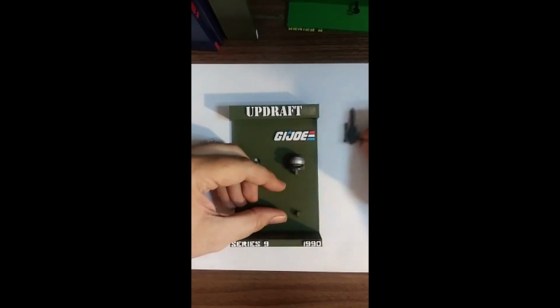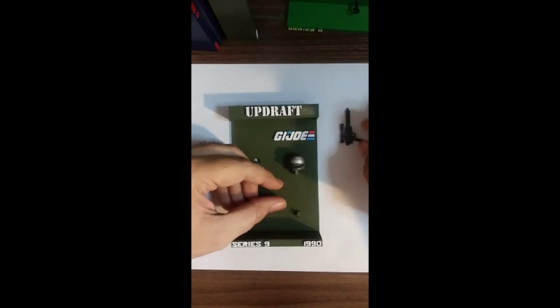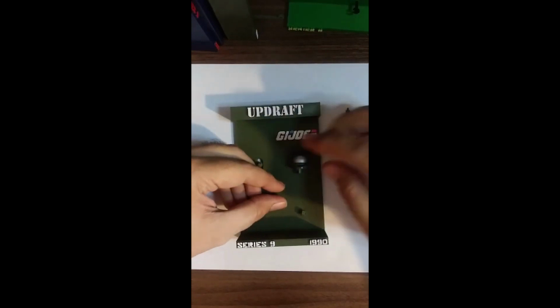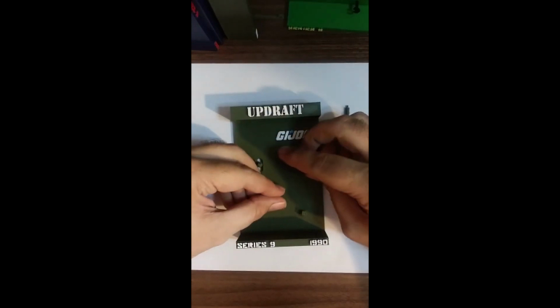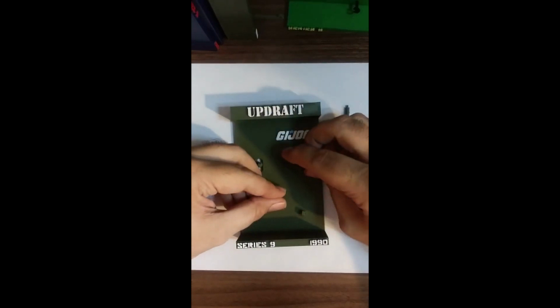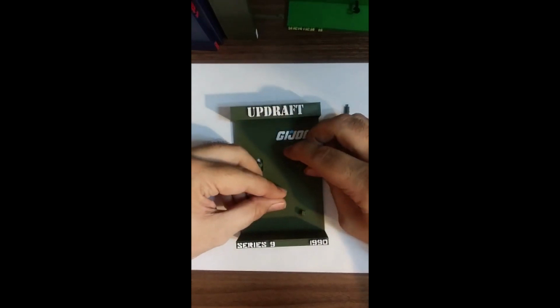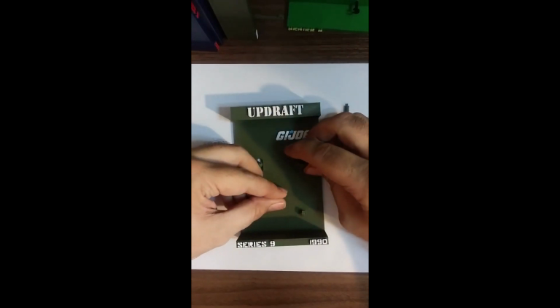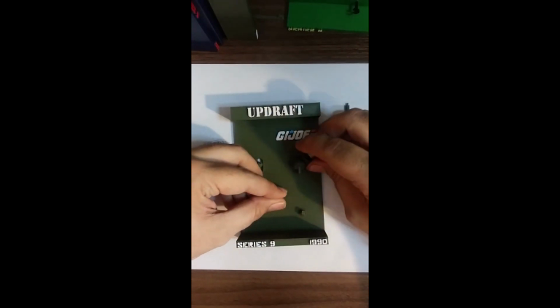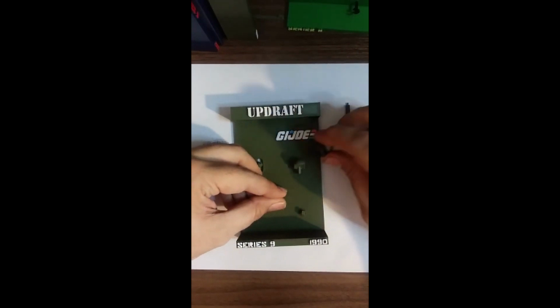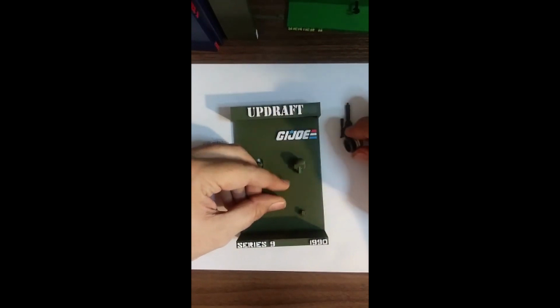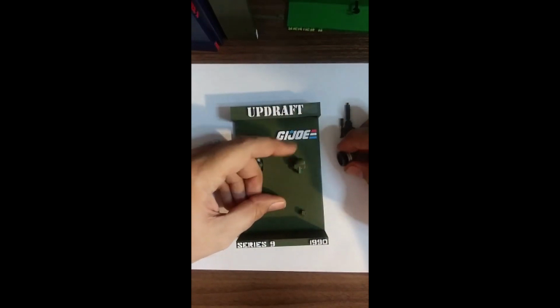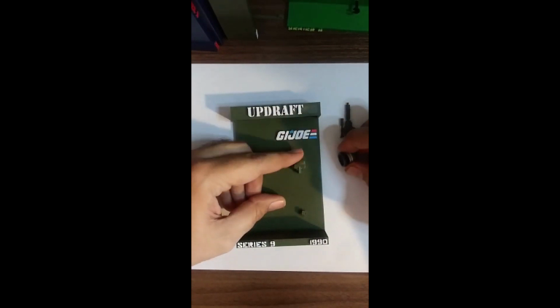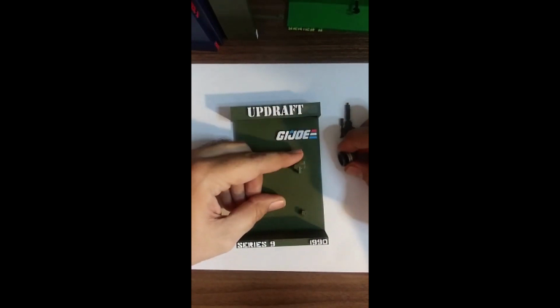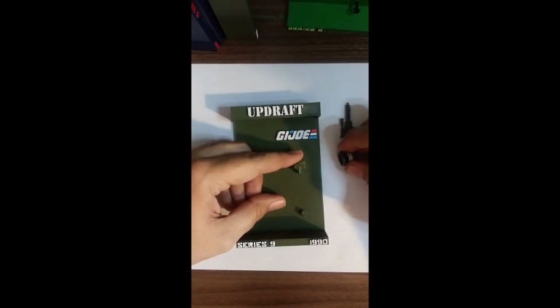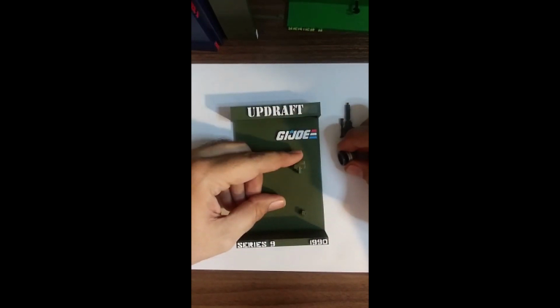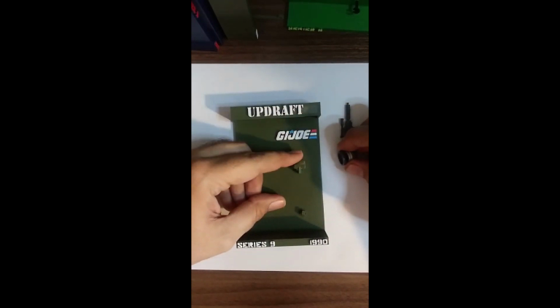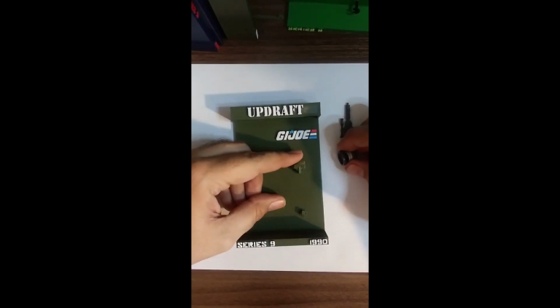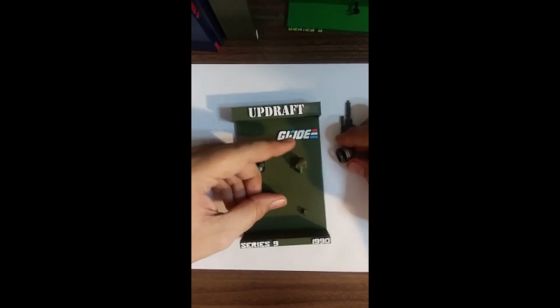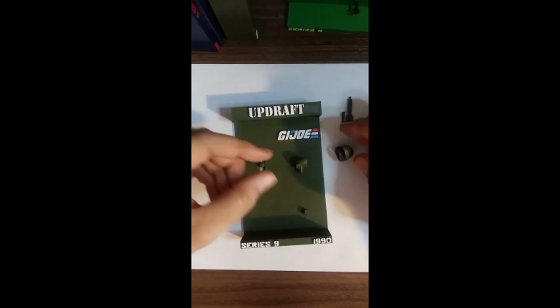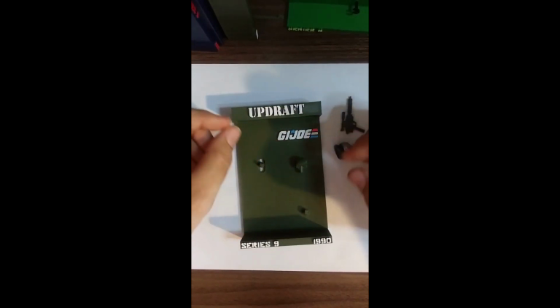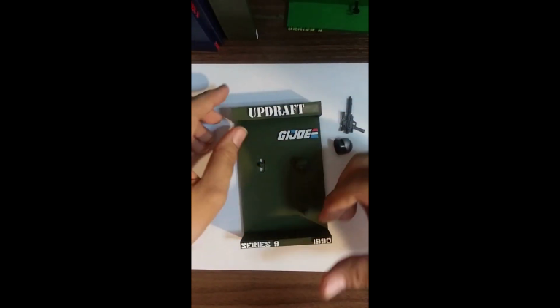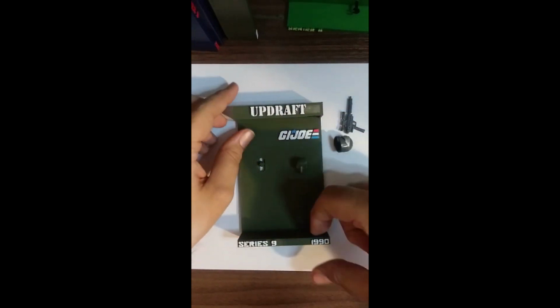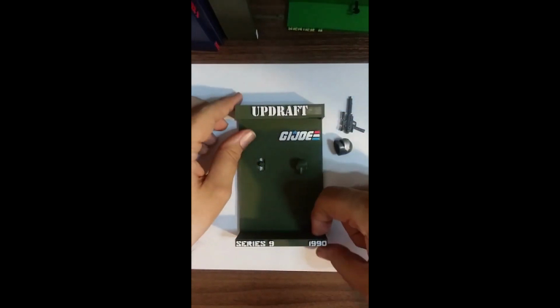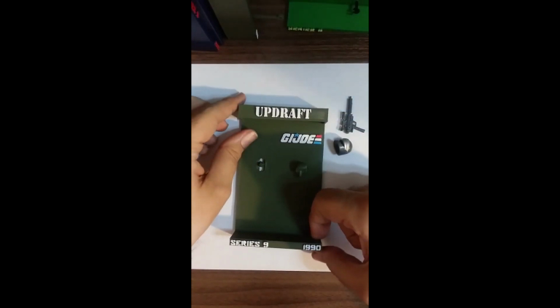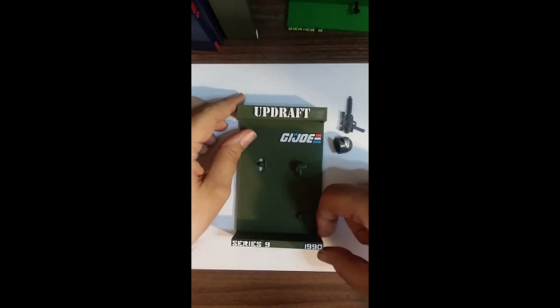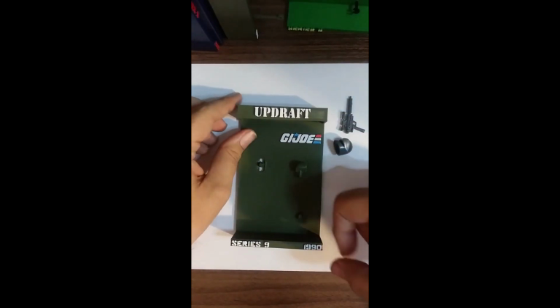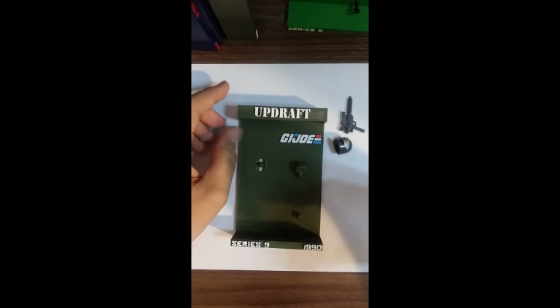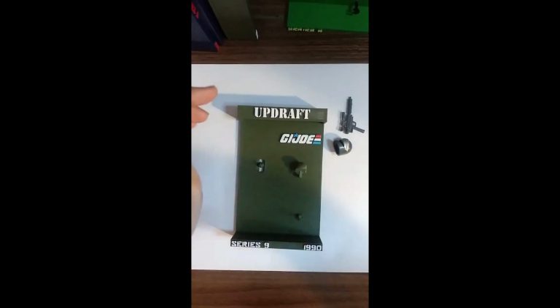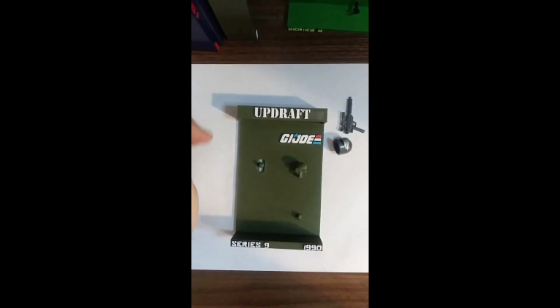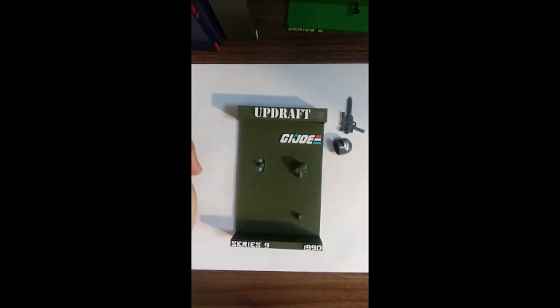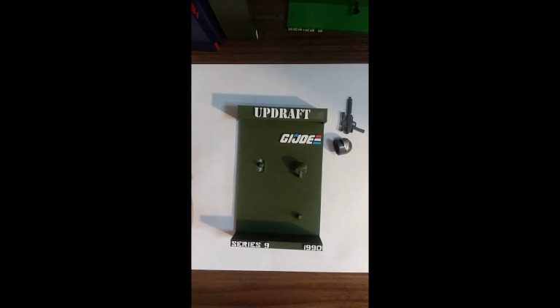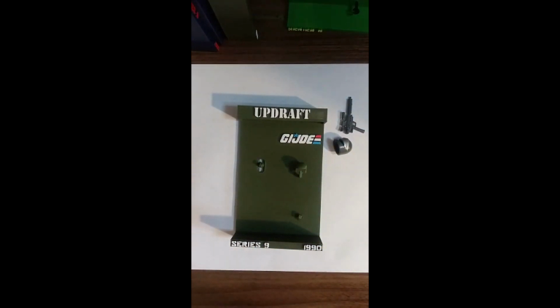The helmet is on kind of like a dummy head, and that's it for Updraft.